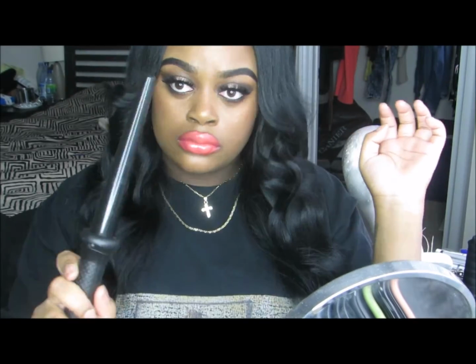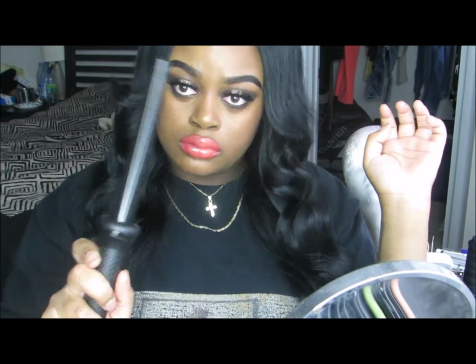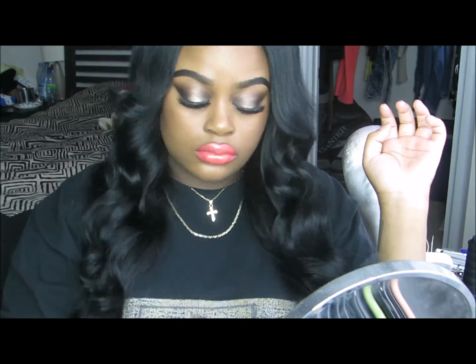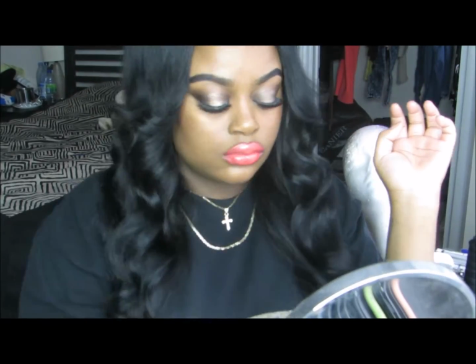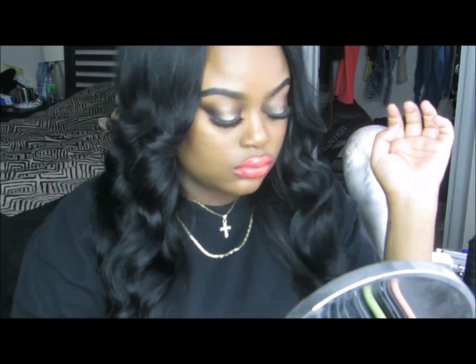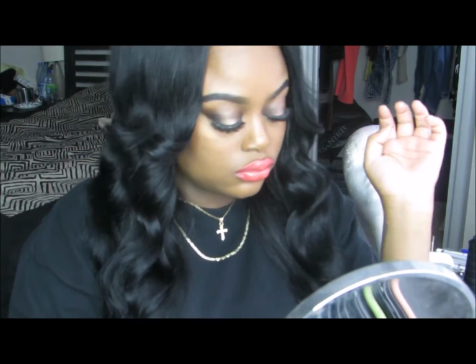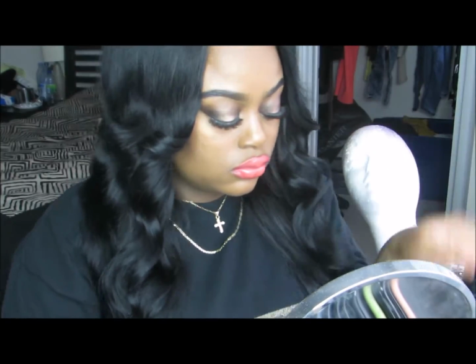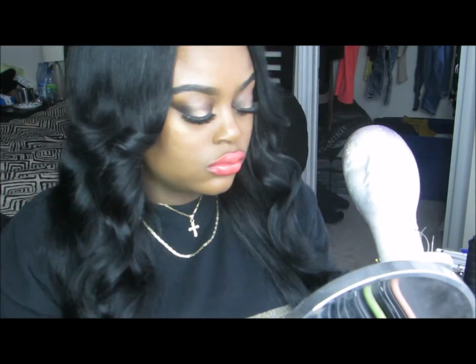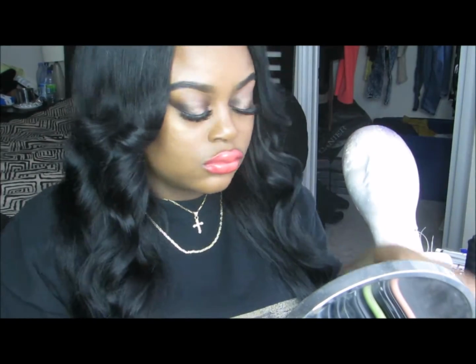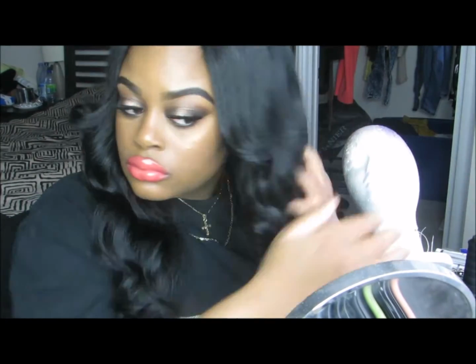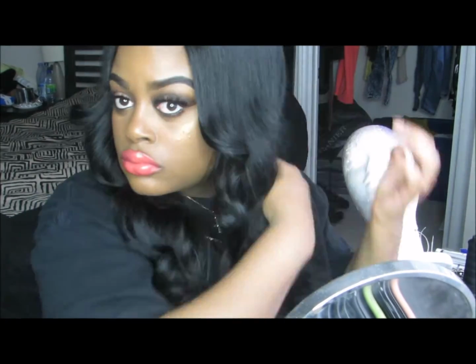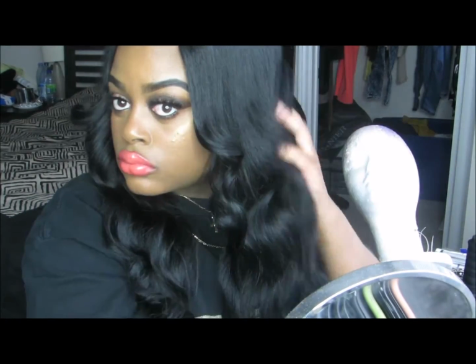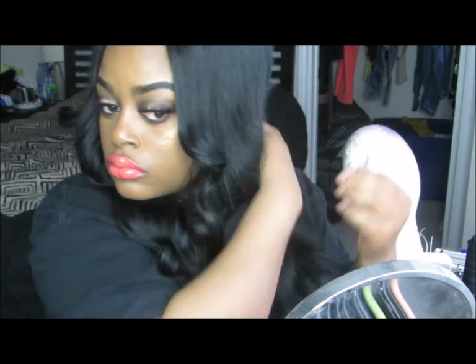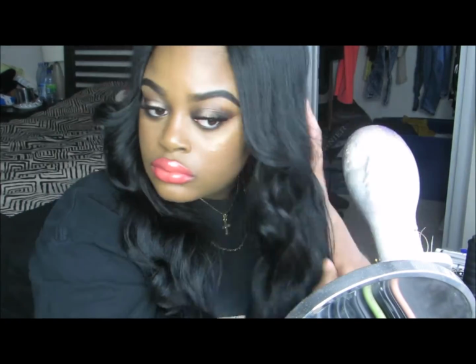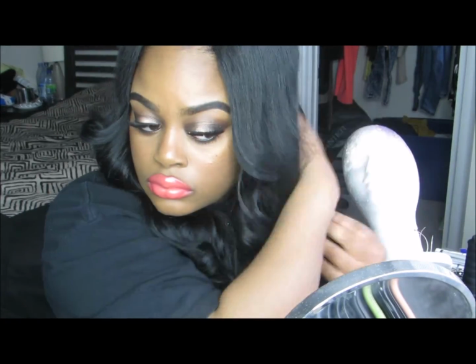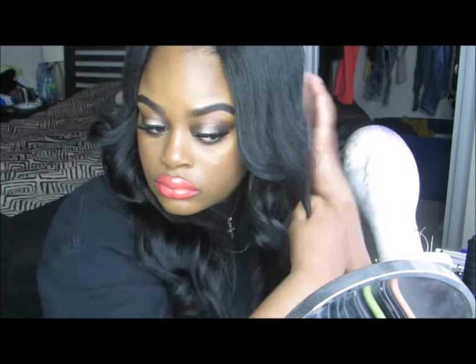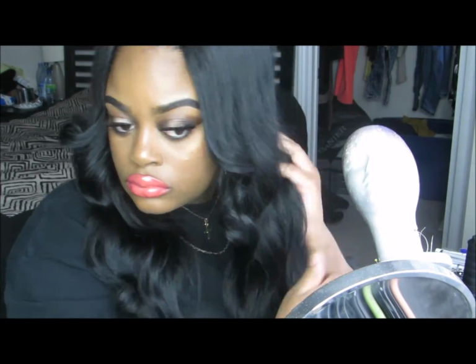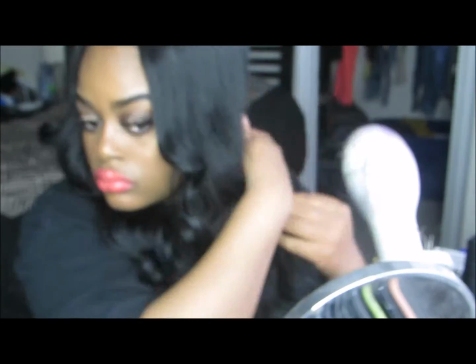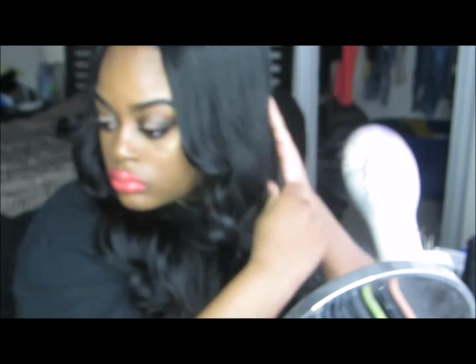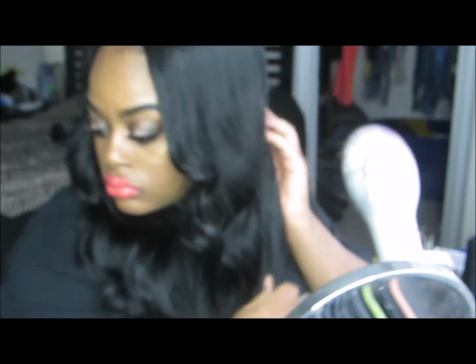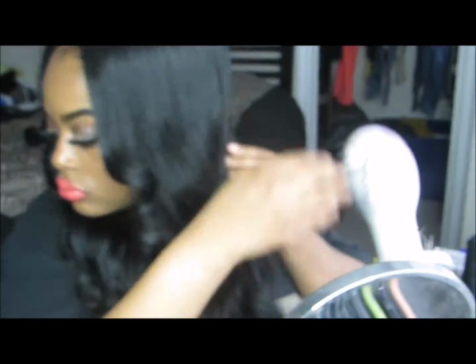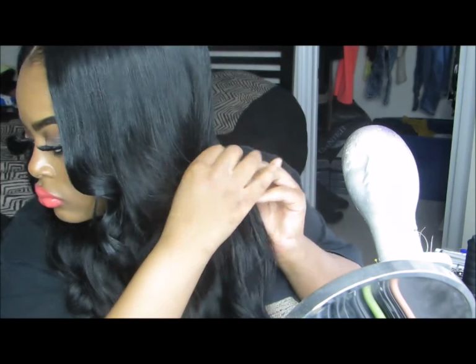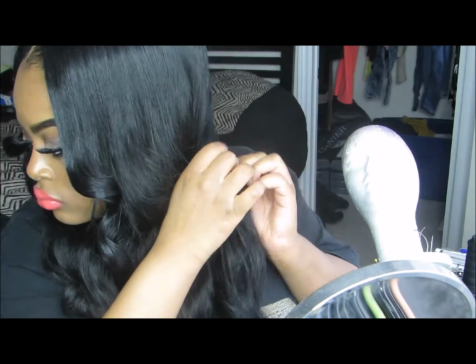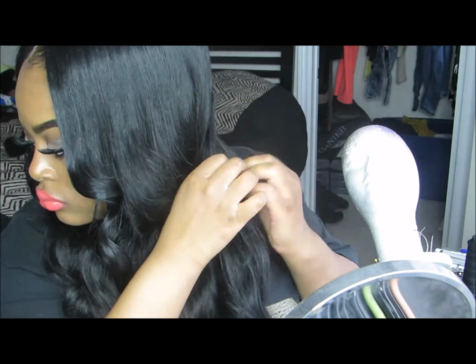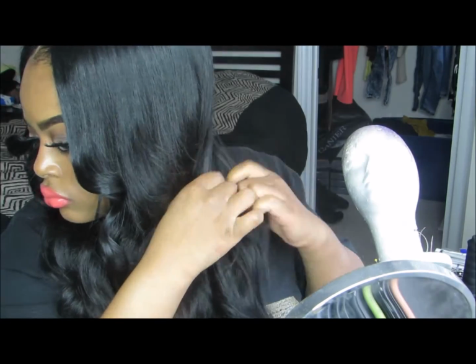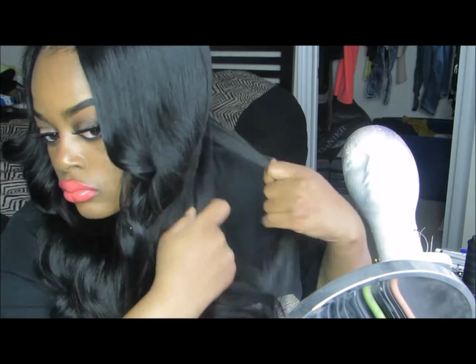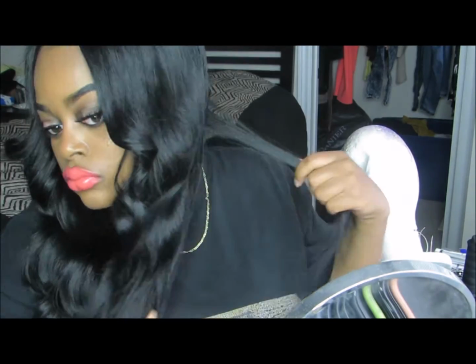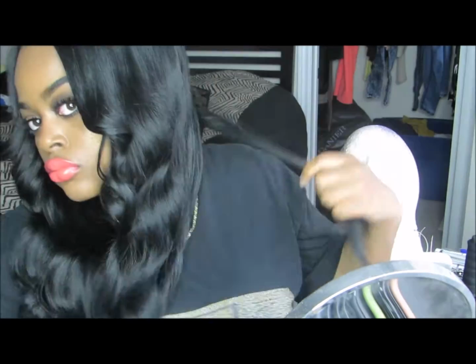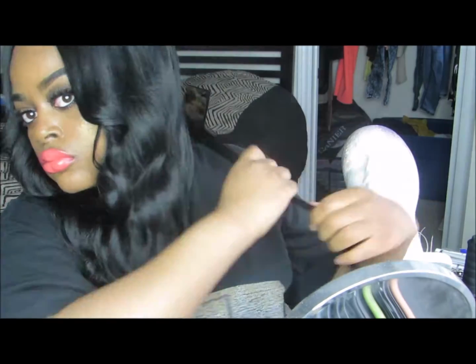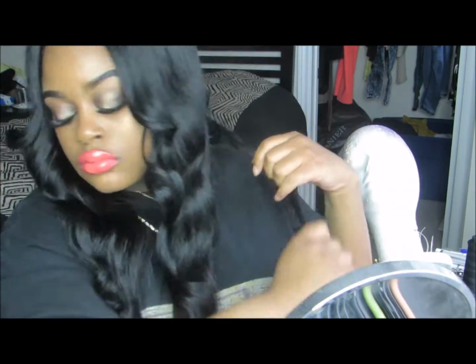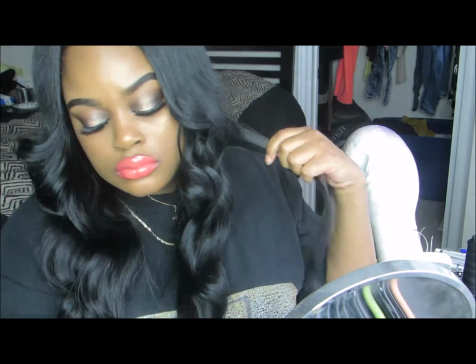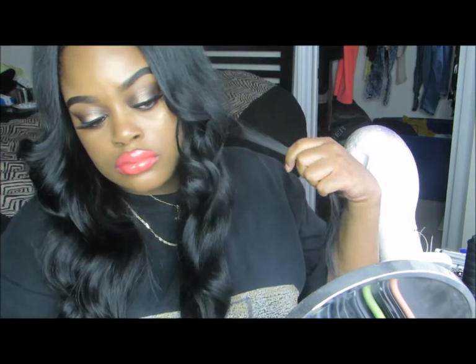Now I'm wanding my hair to get all cute.